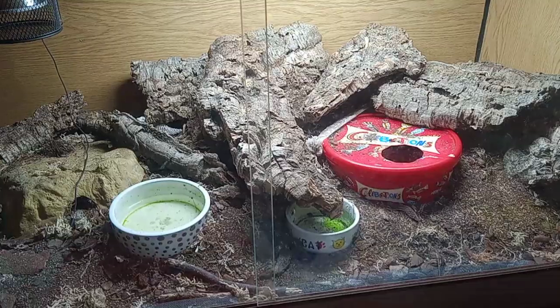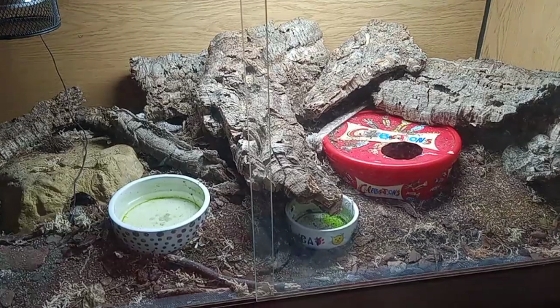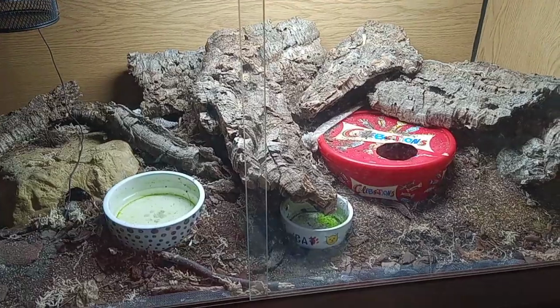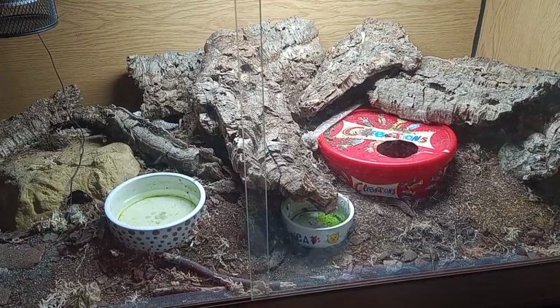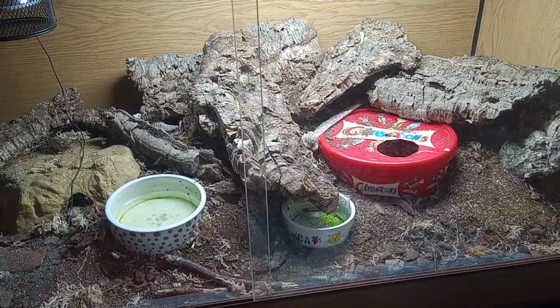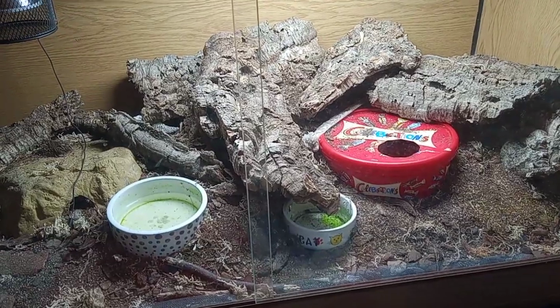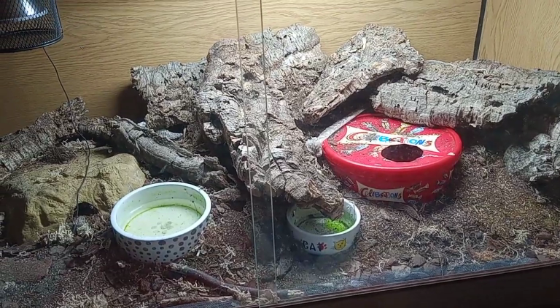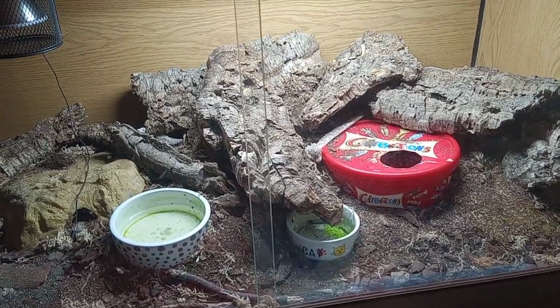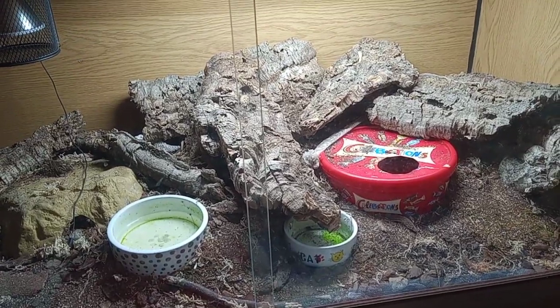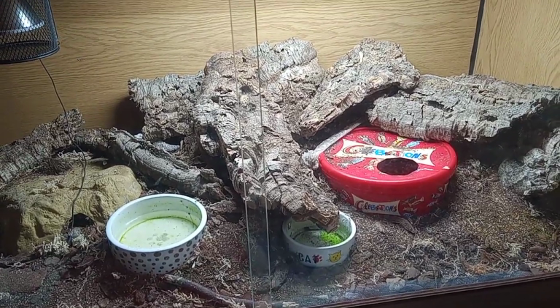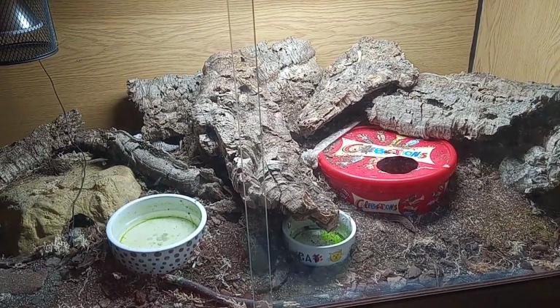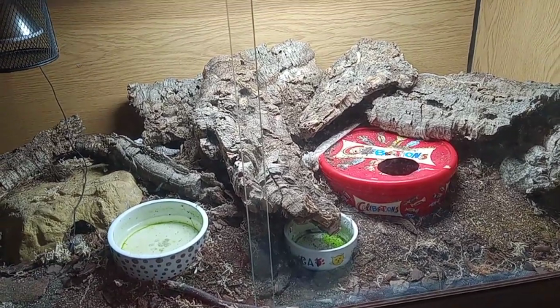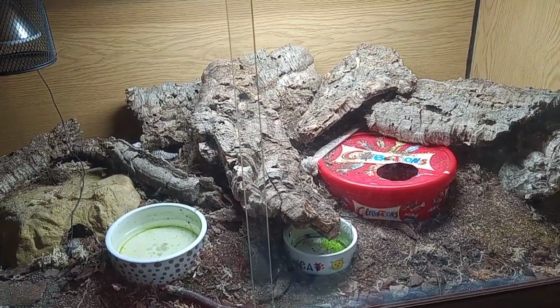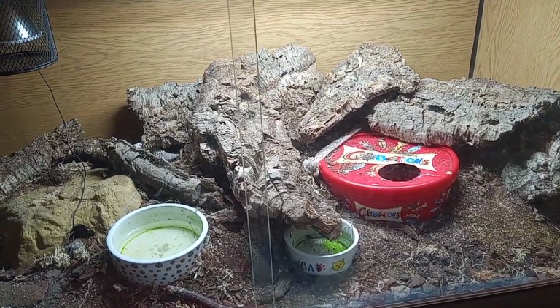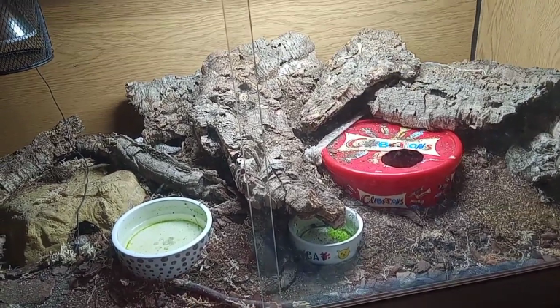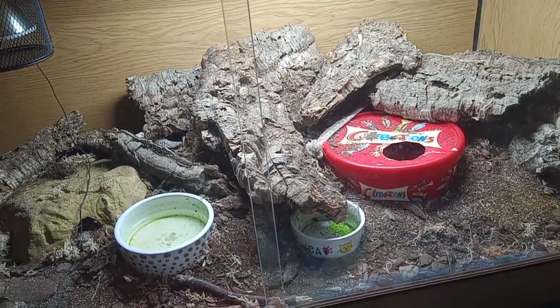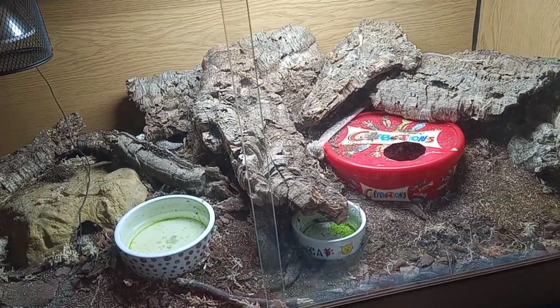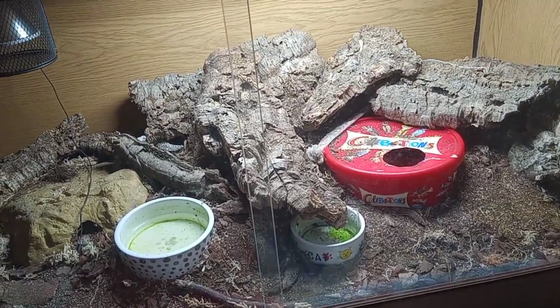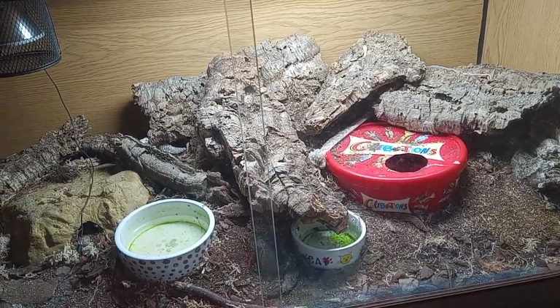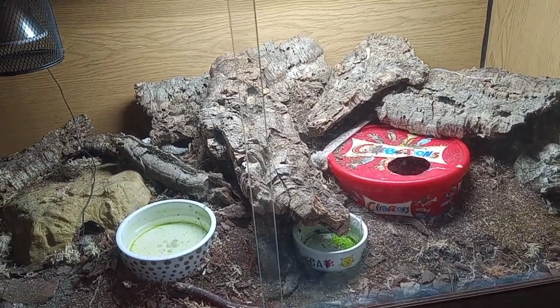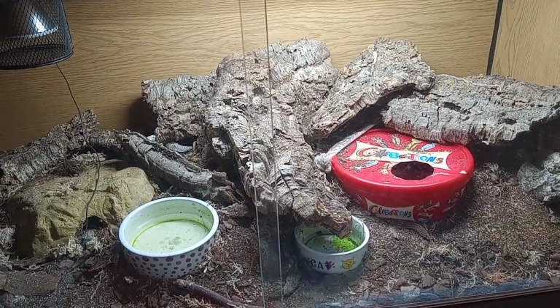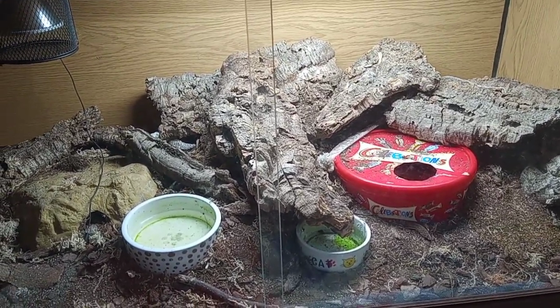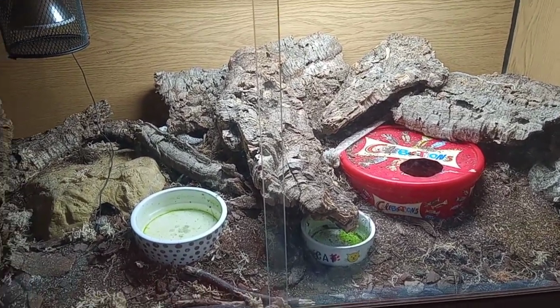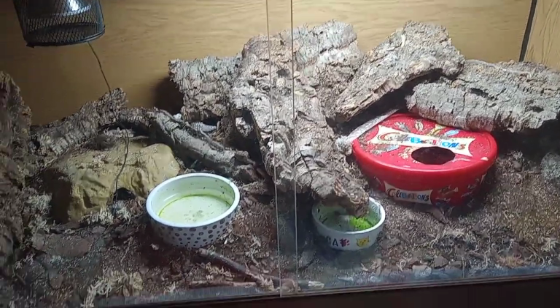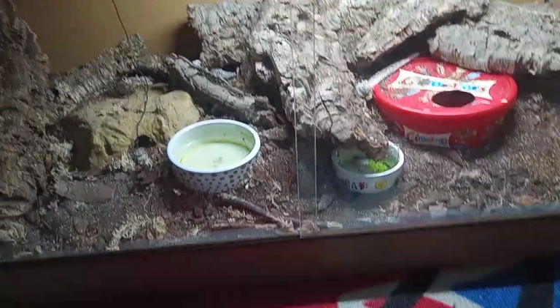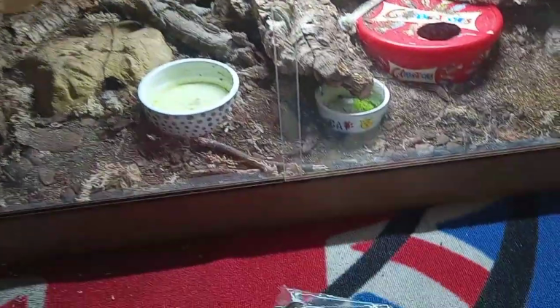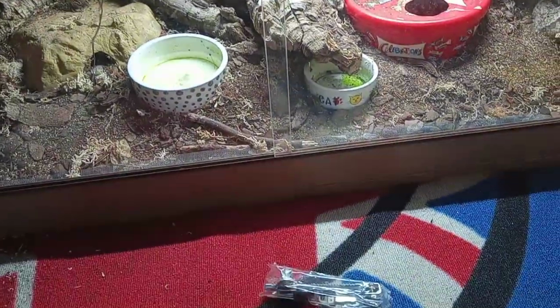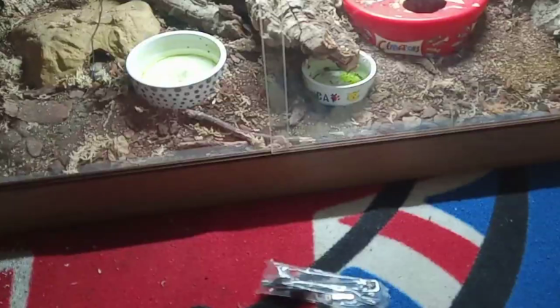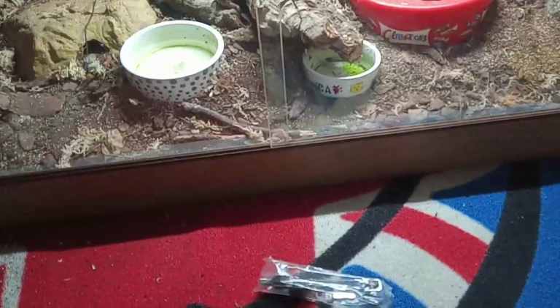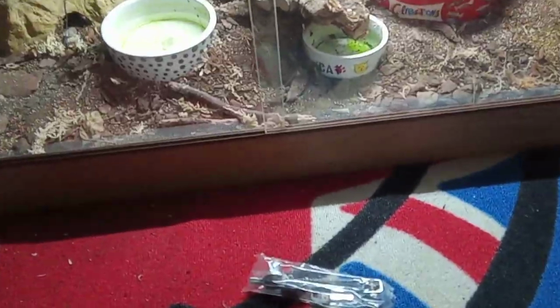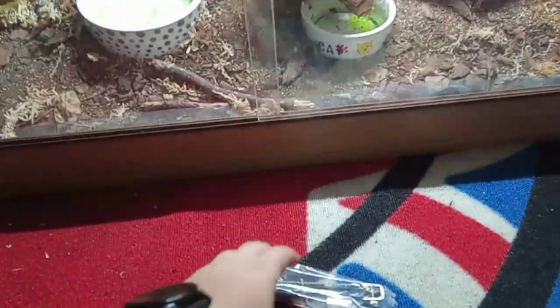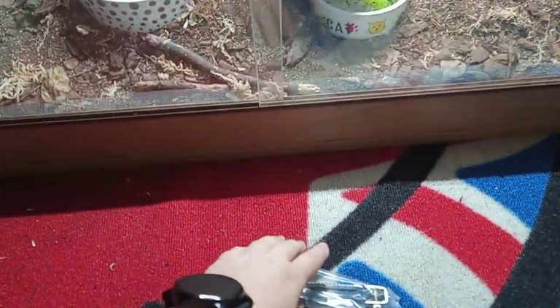Hey everyone, so today I'm just going to be doing a really quick video on how to attach a snake lock to a vivarium.